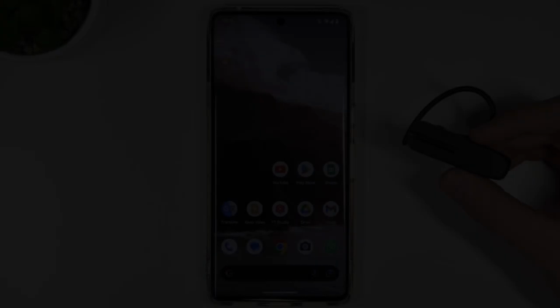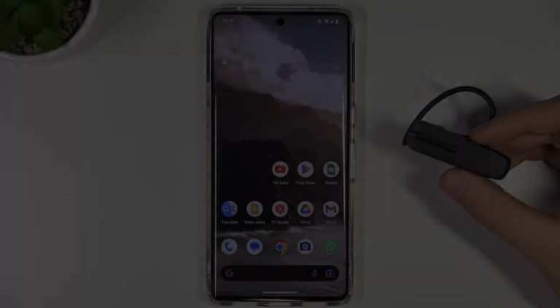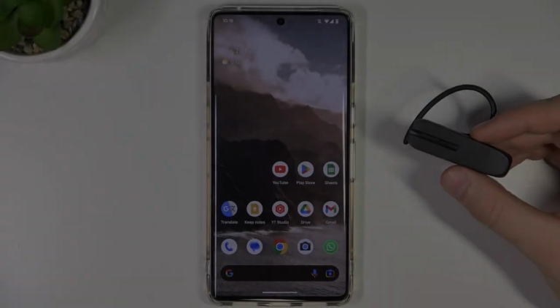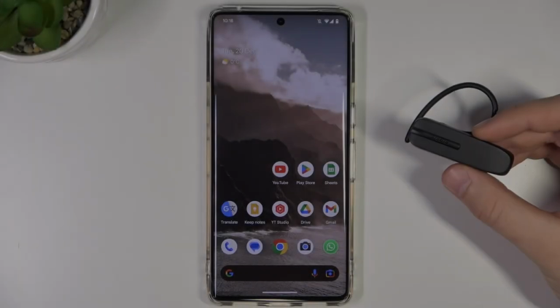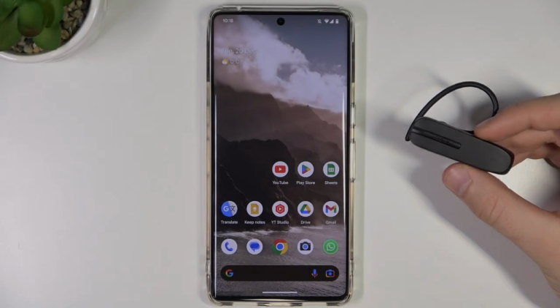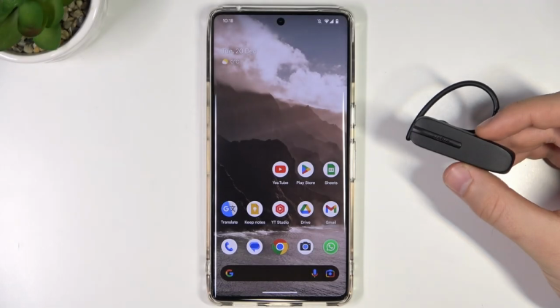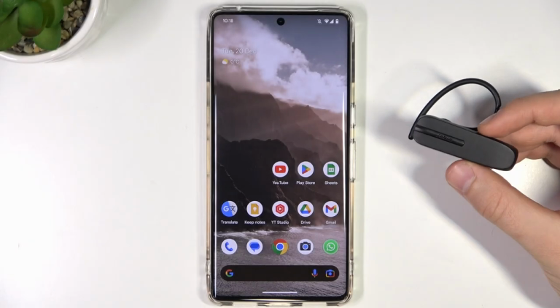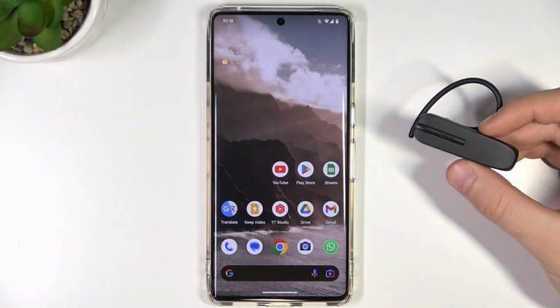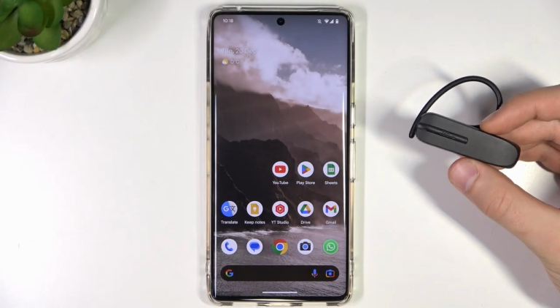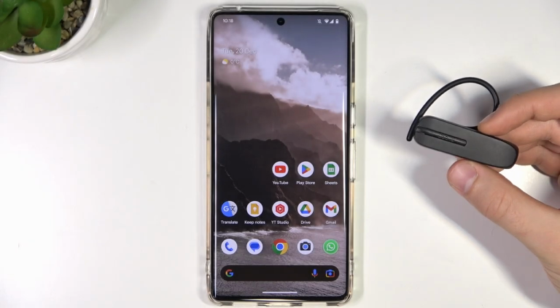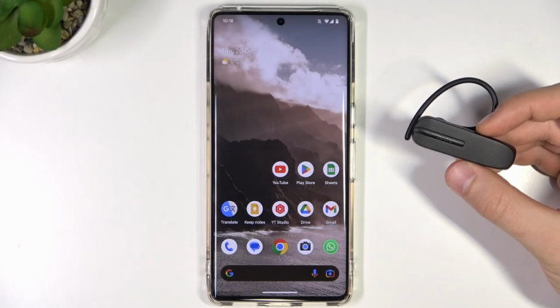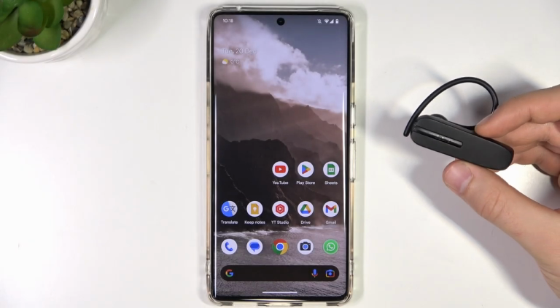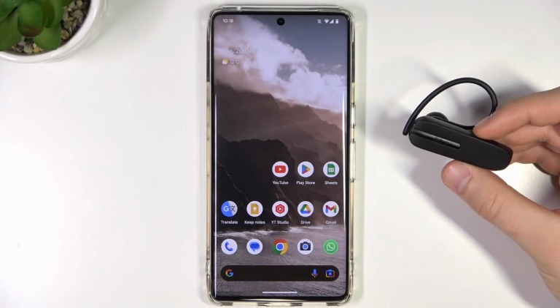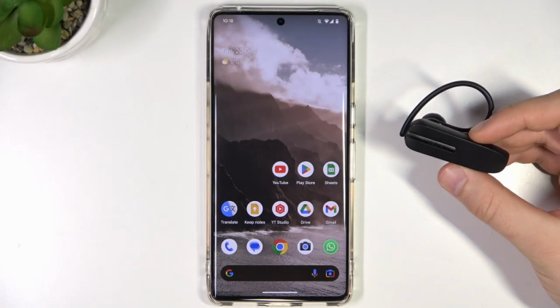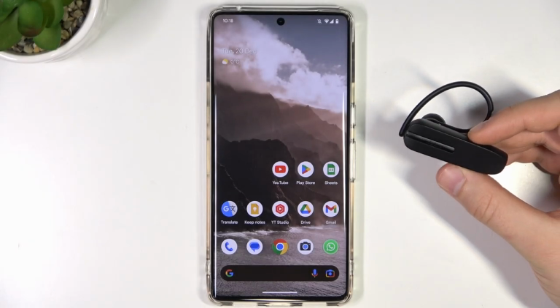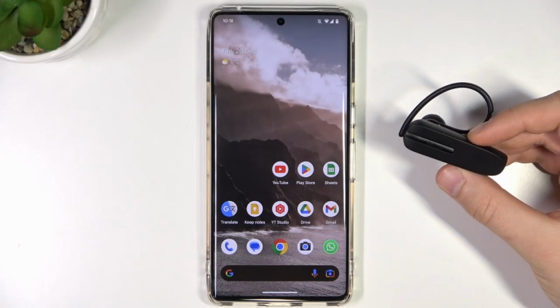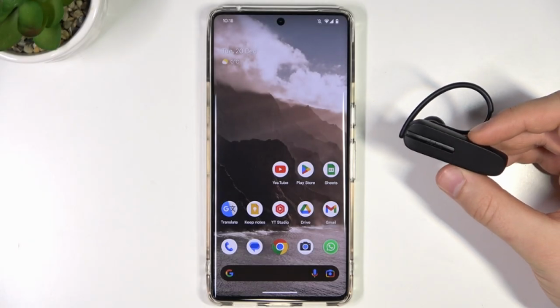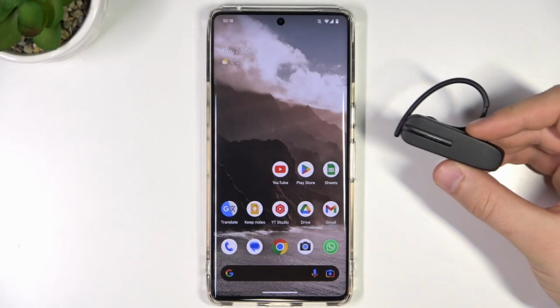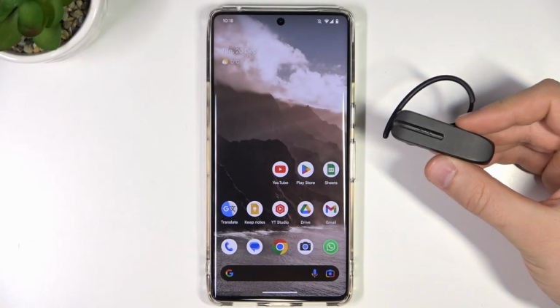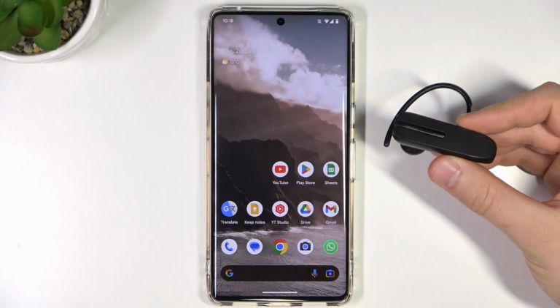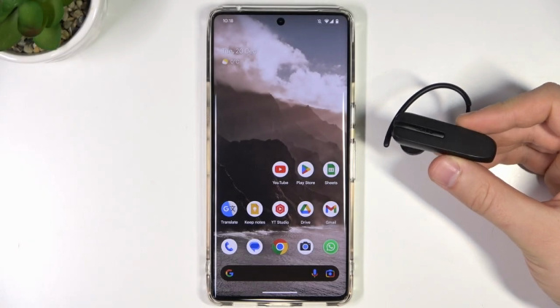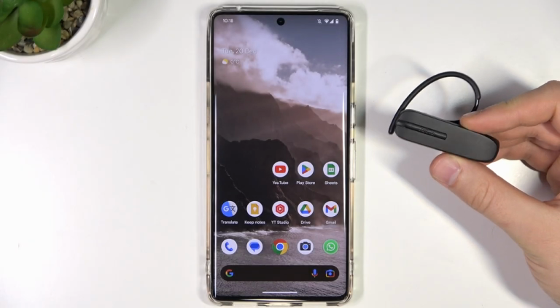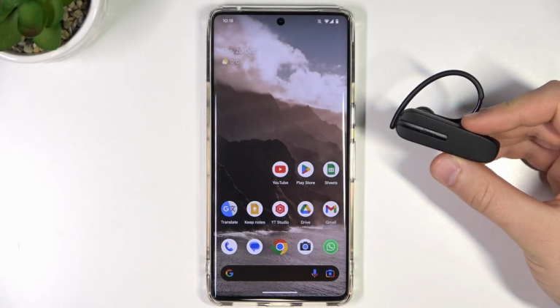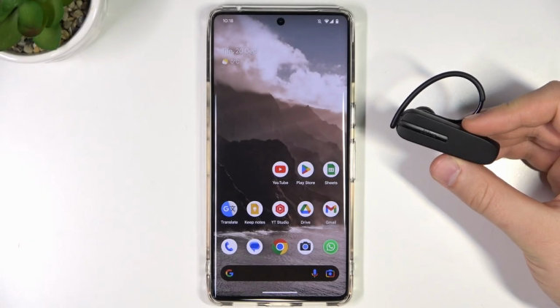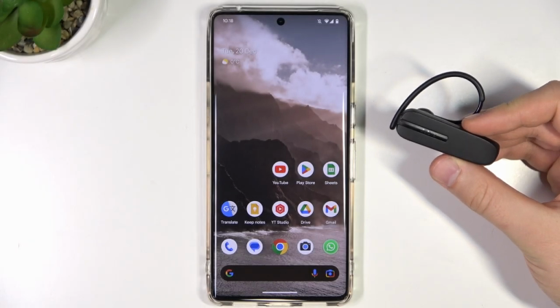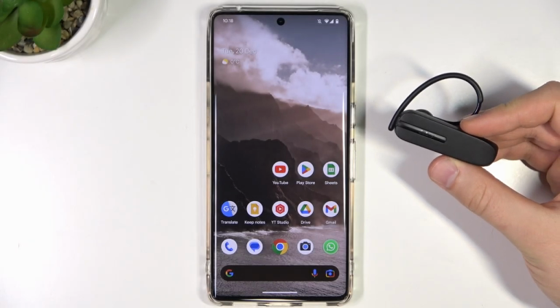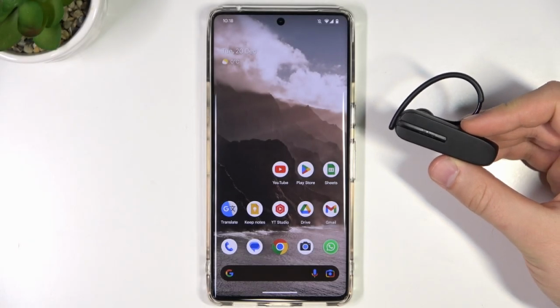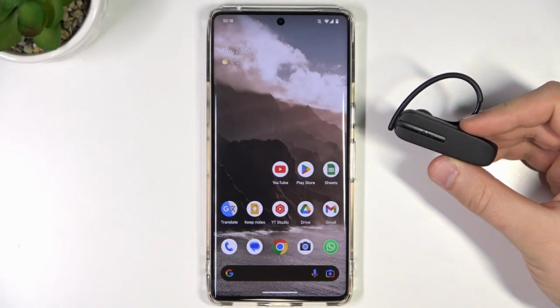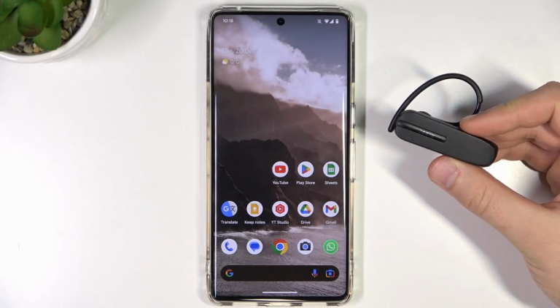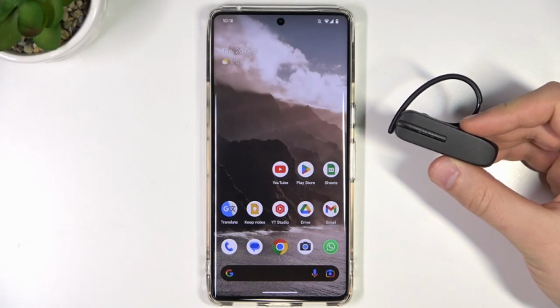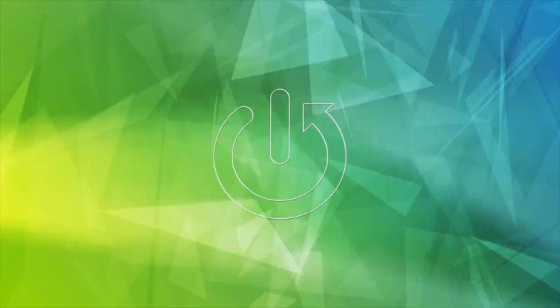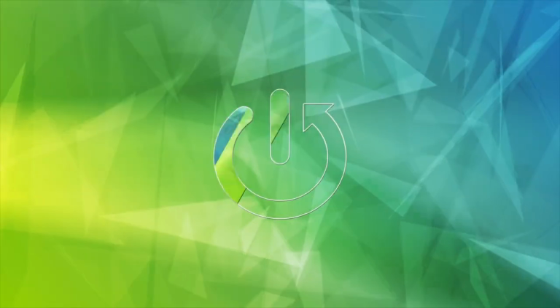Welcome. In this video I'm going to show you how you can pair Jabra Talk 5 with an Android device.